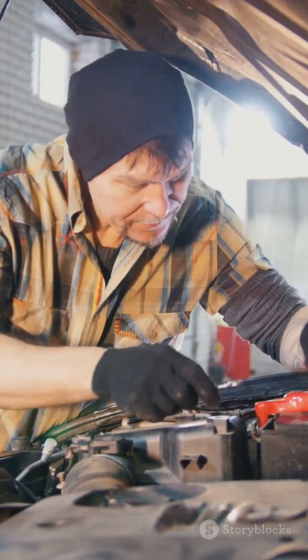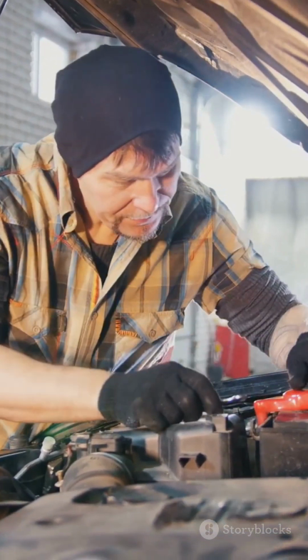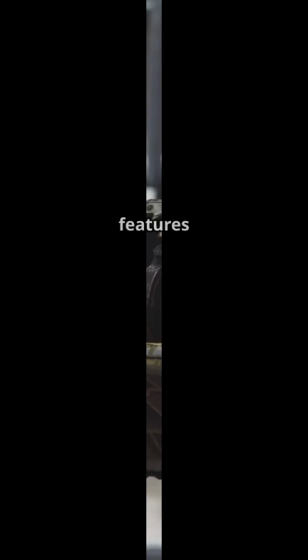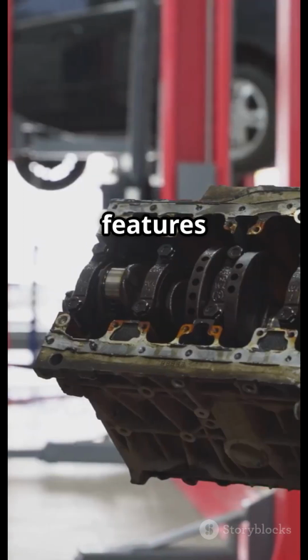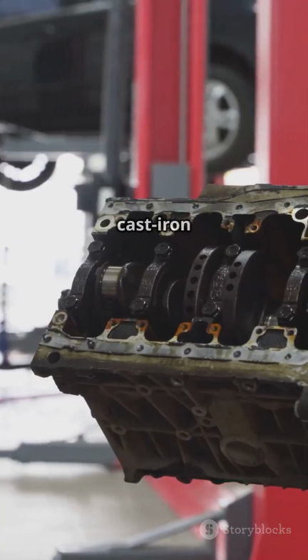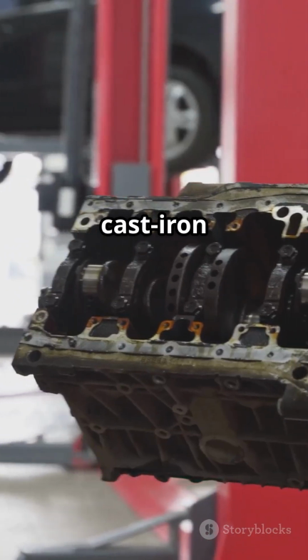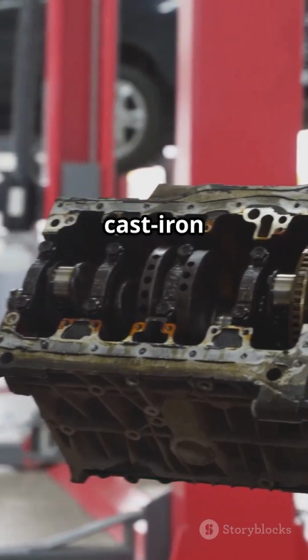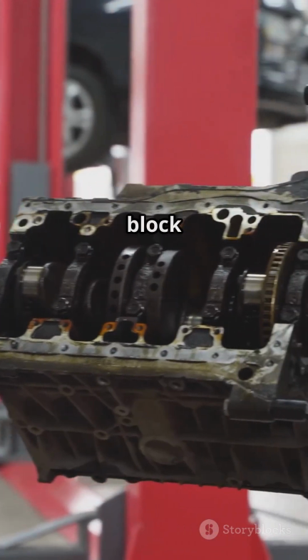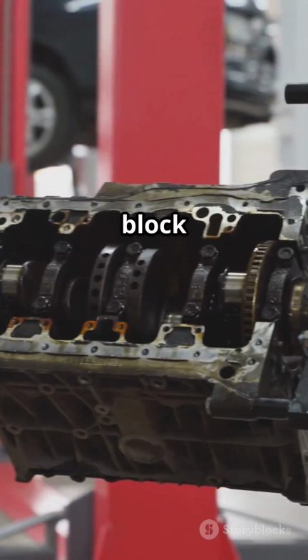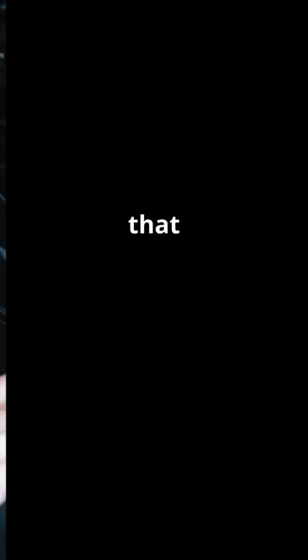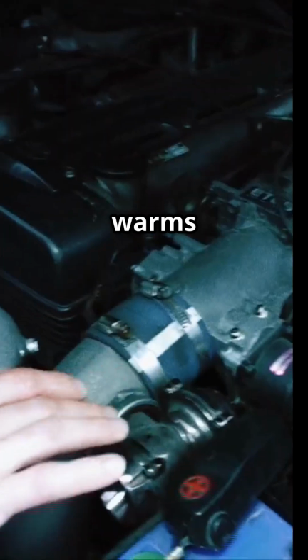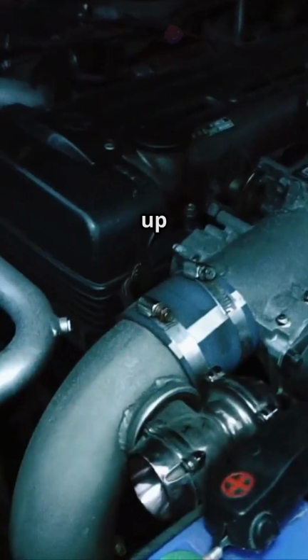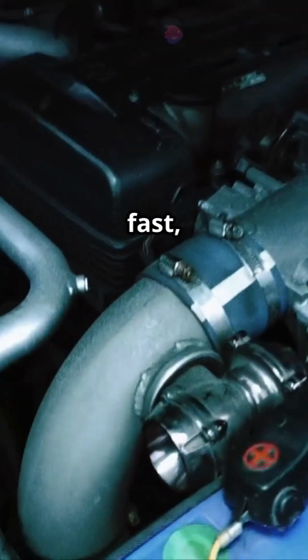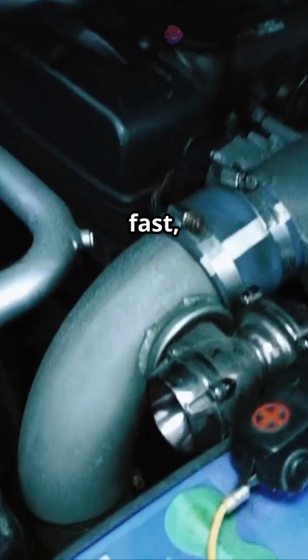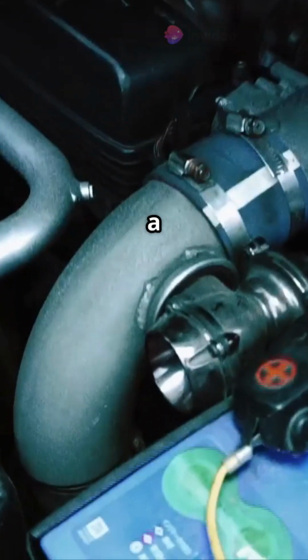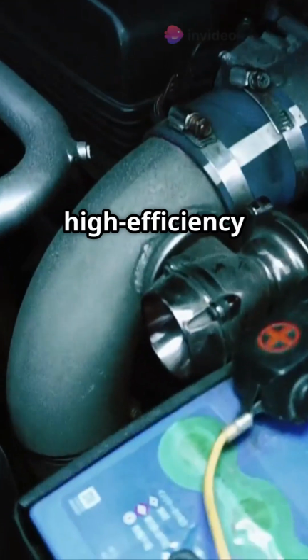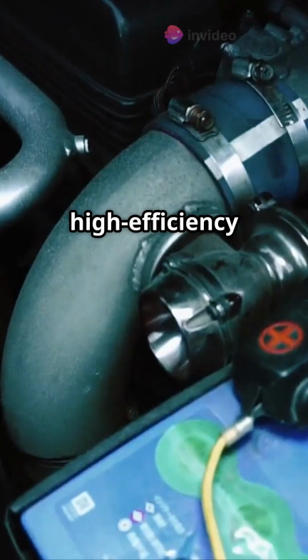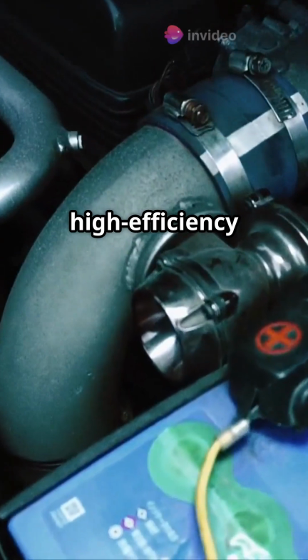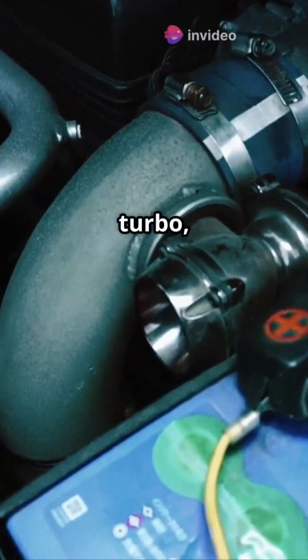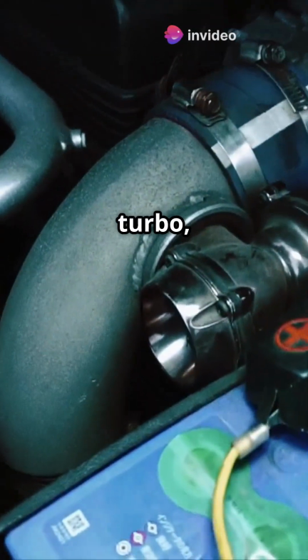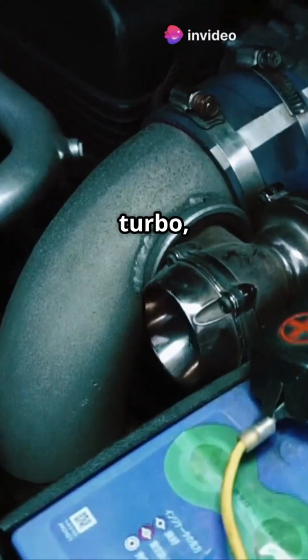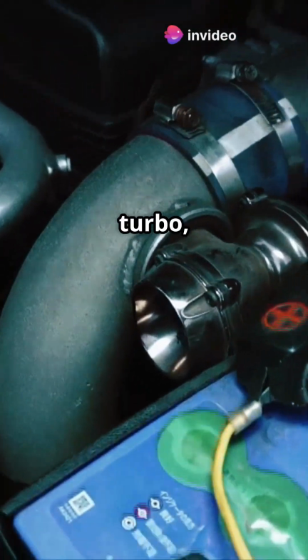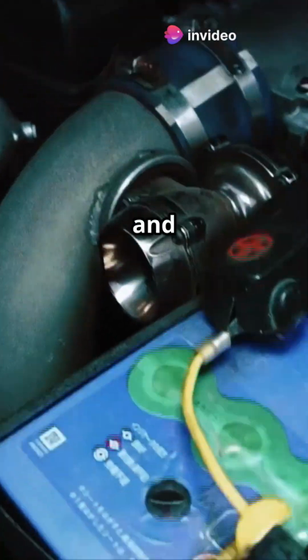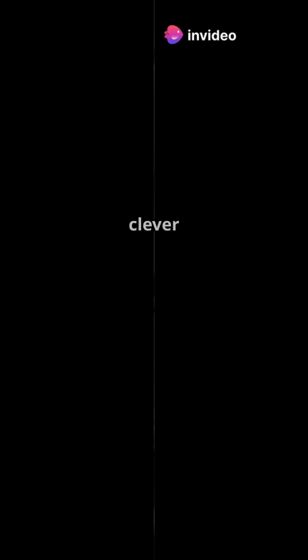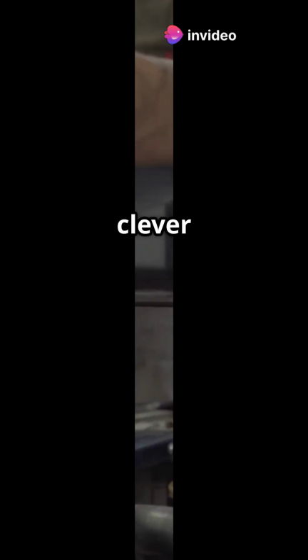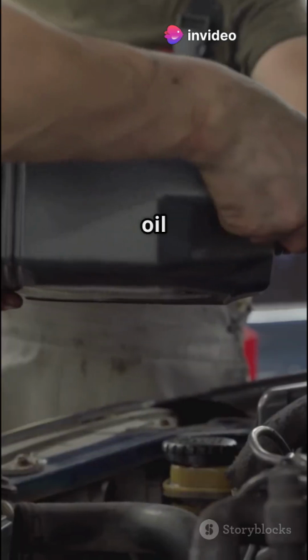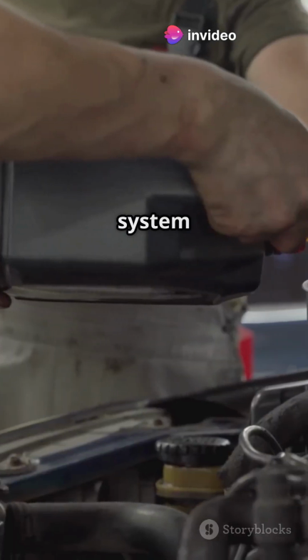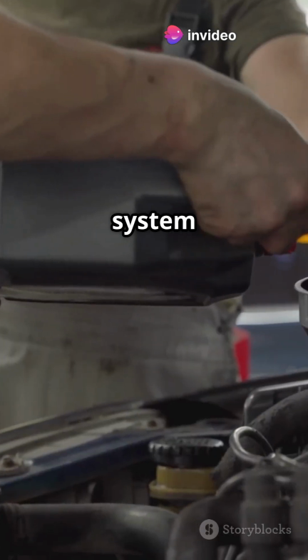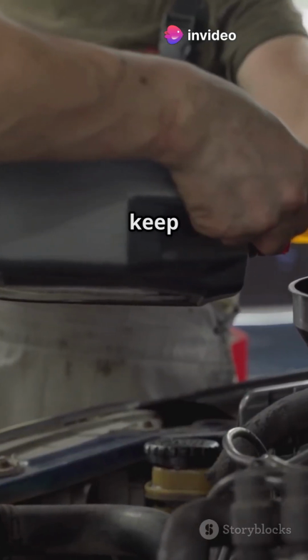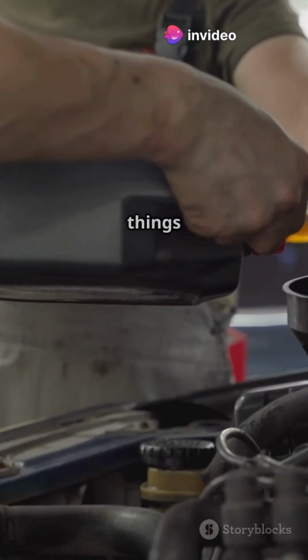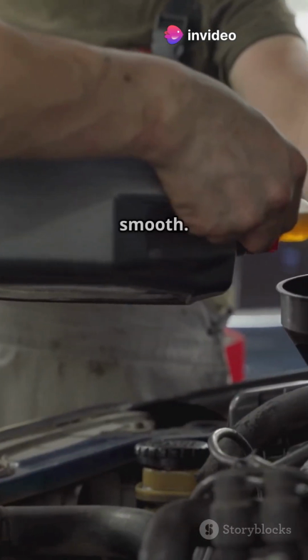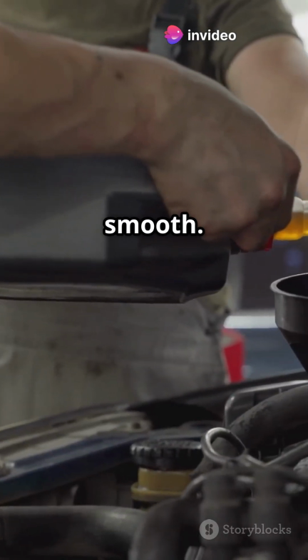It features a cast-iron block that warms up fast, a high-efficiency turbo, and a clever oil system to keep things smooth.